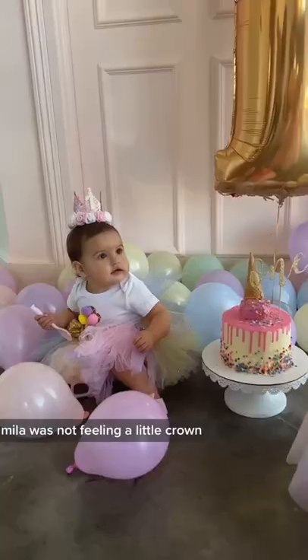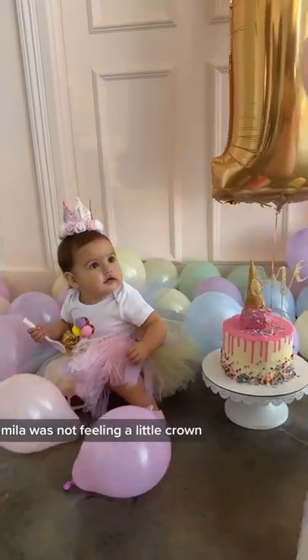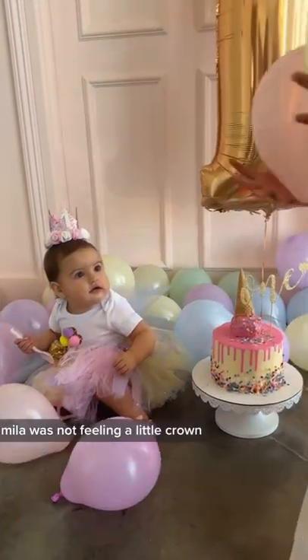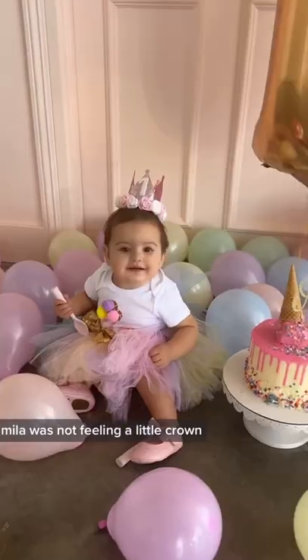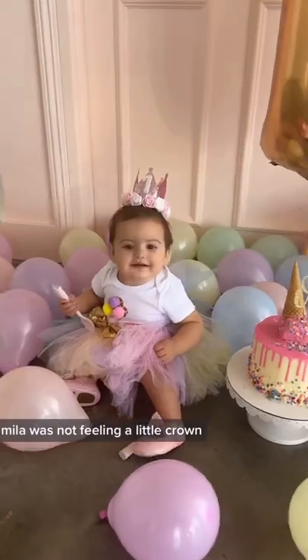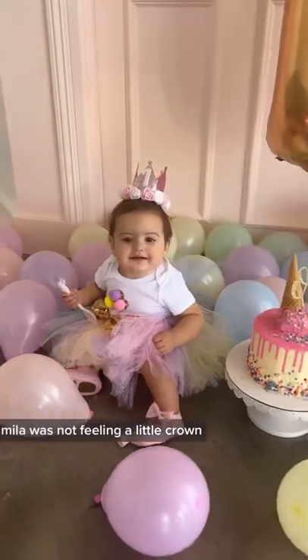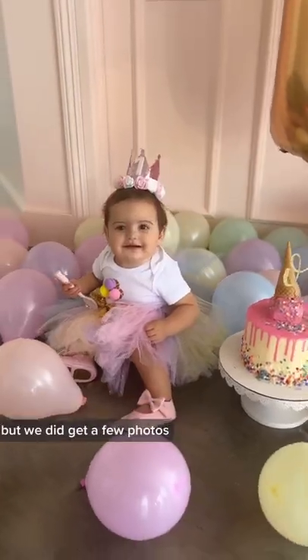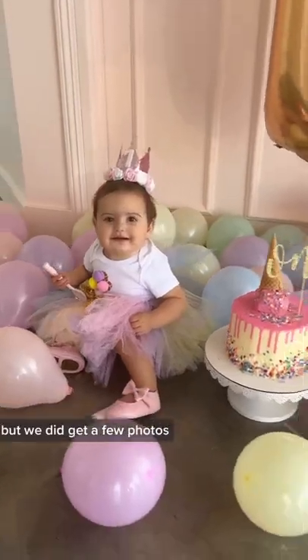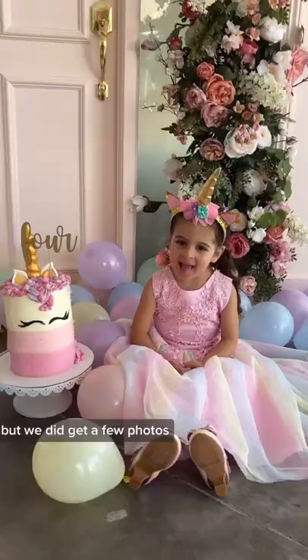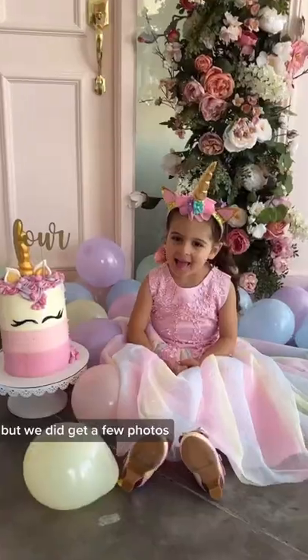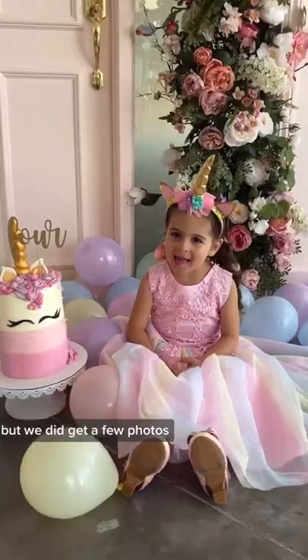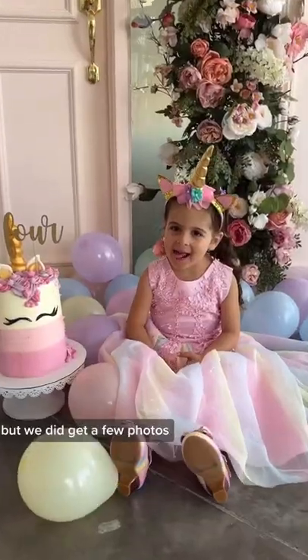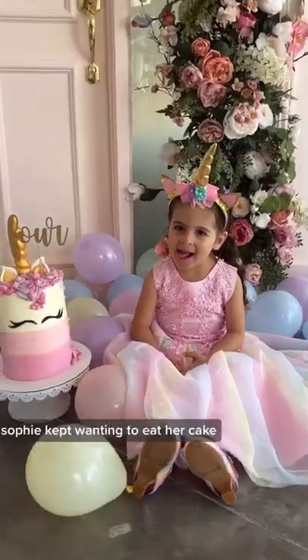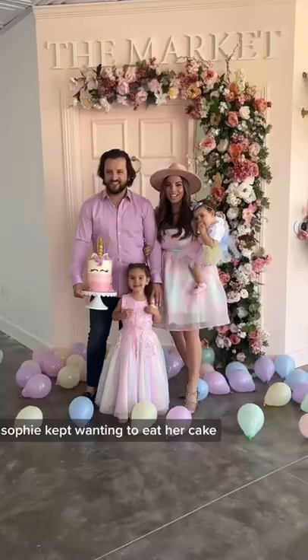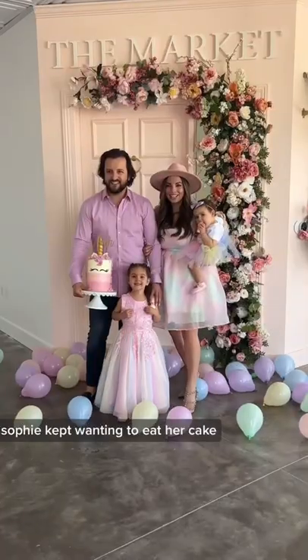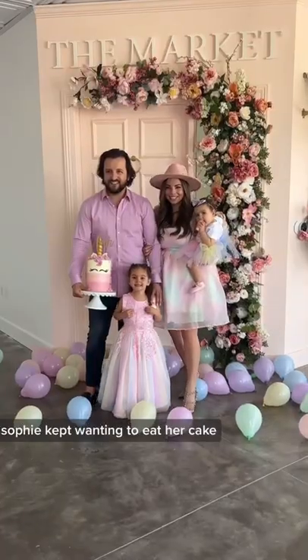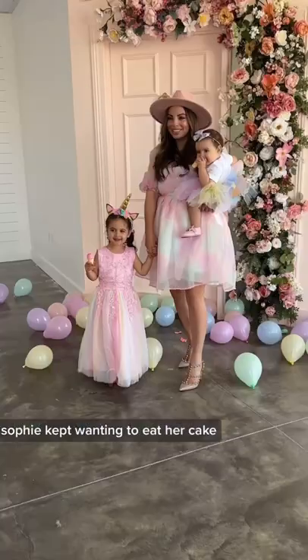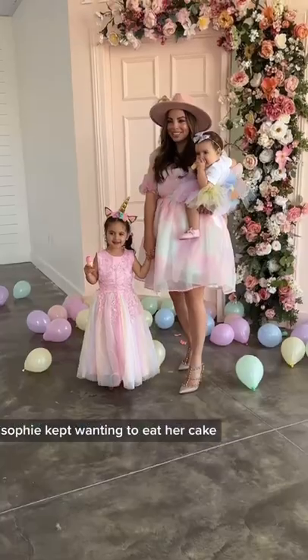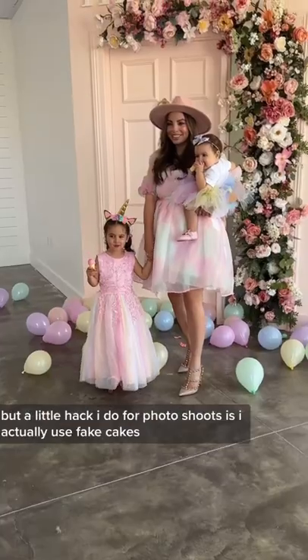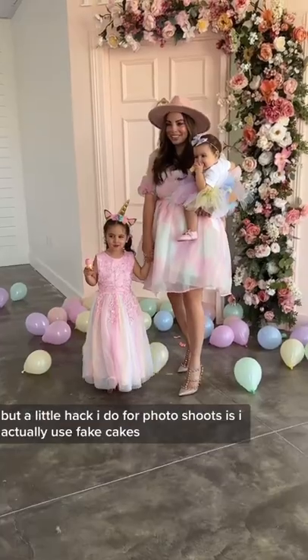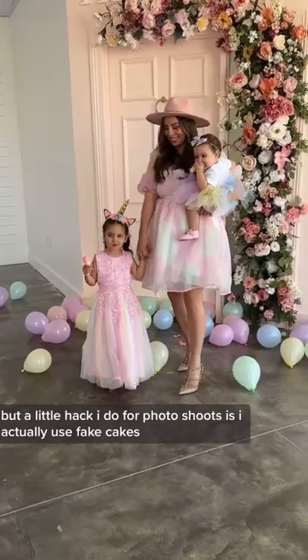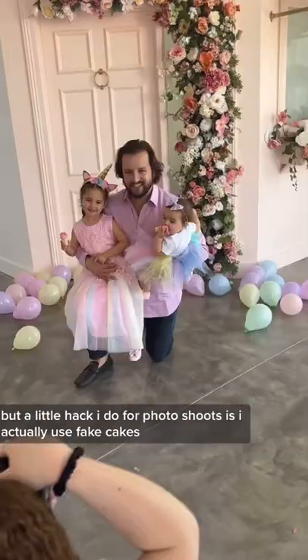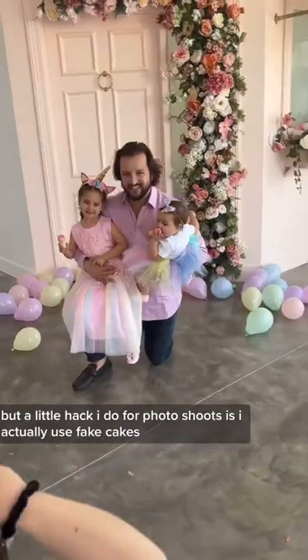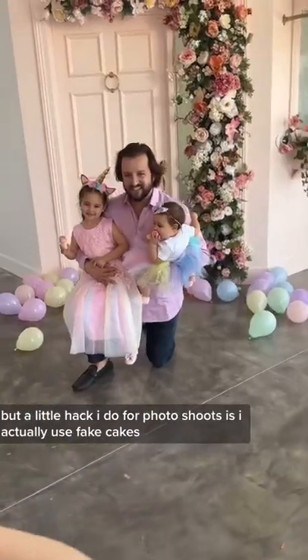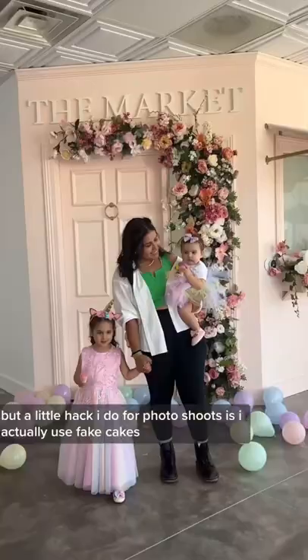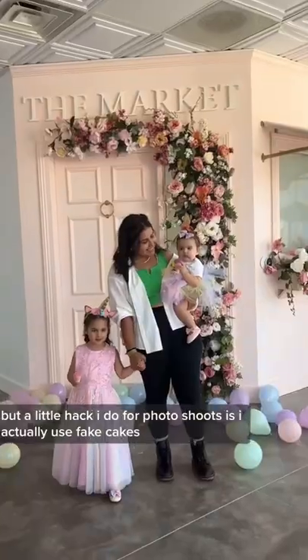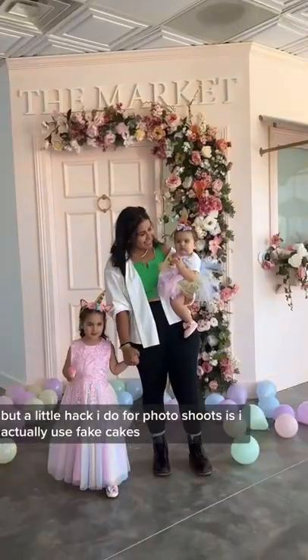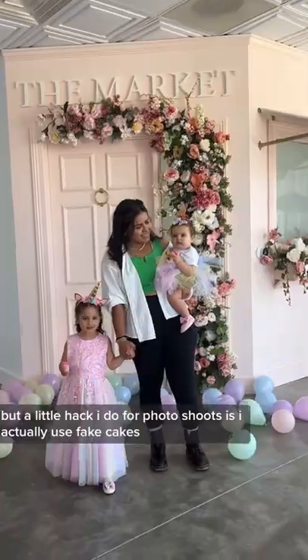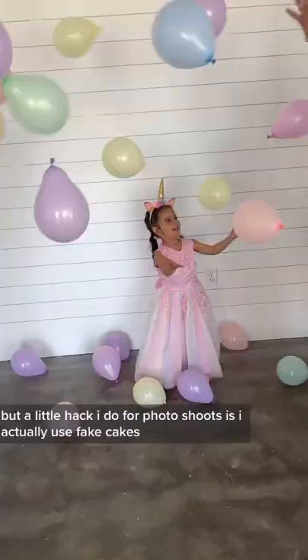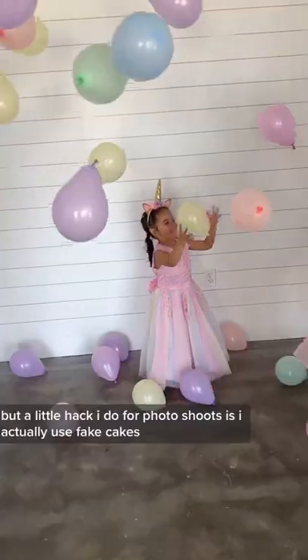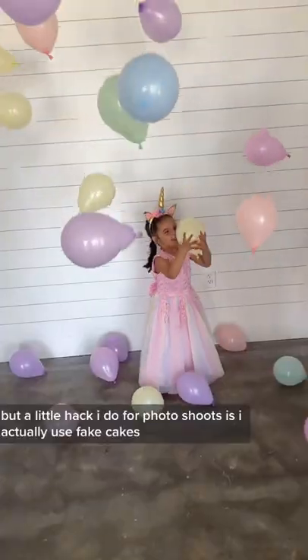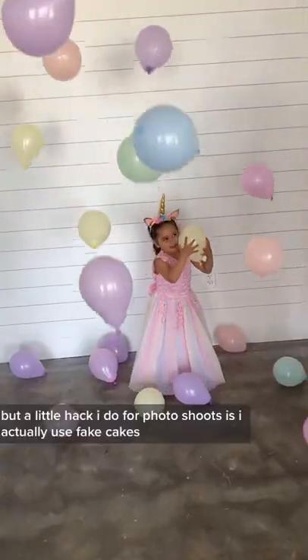Mila was not feeling the little crown but we did get a few photos. Sophie kept wanting to eat her cake, but a little hack I do for photoshoots is I actually use fake cakes.